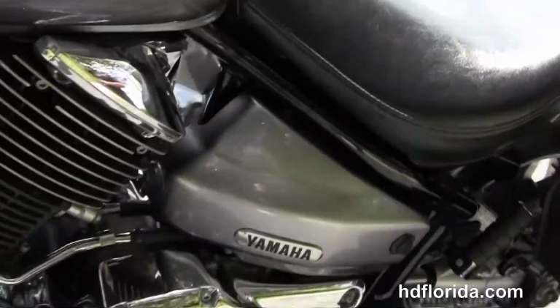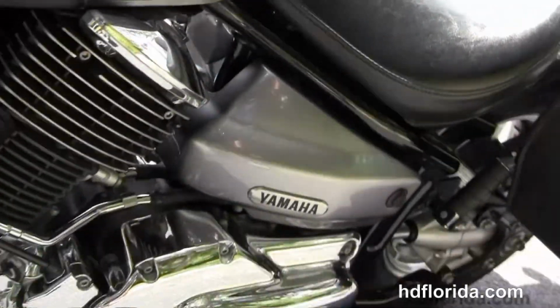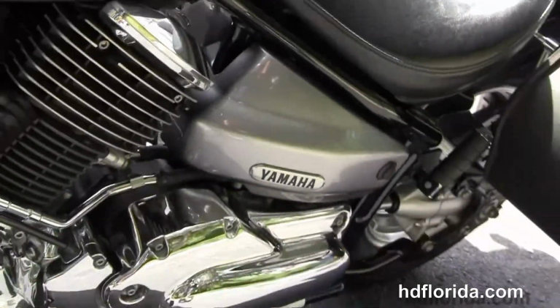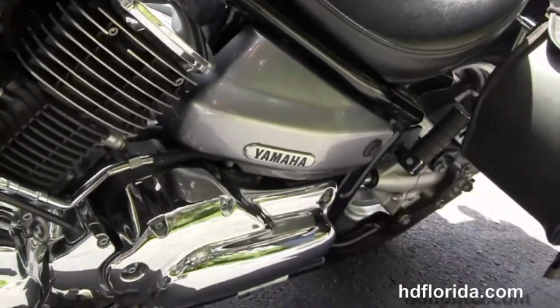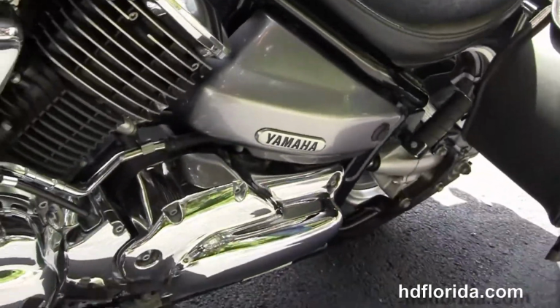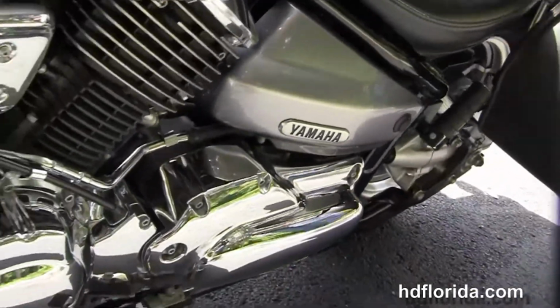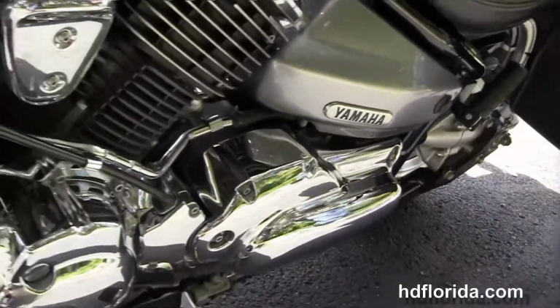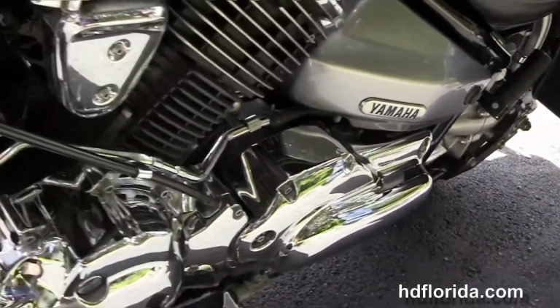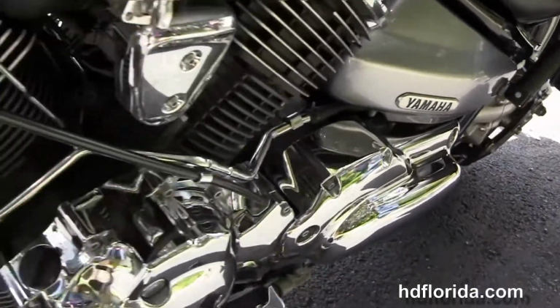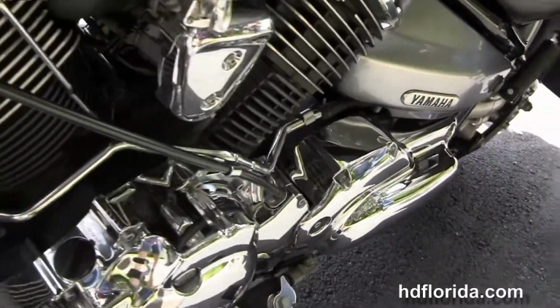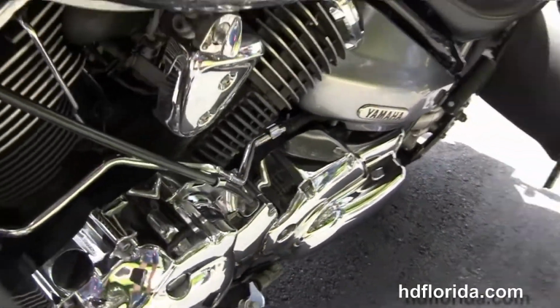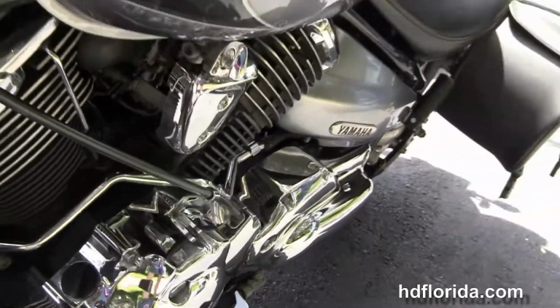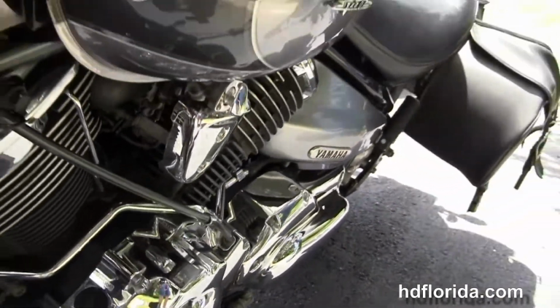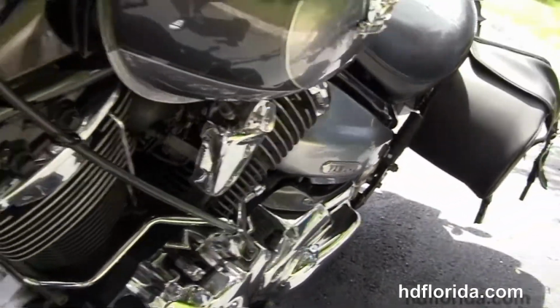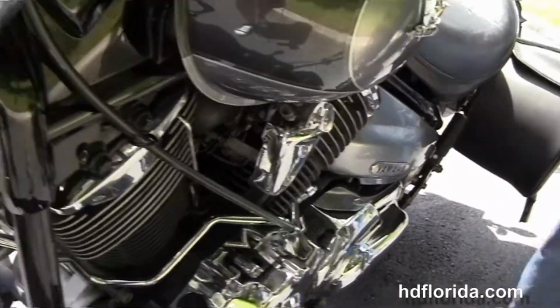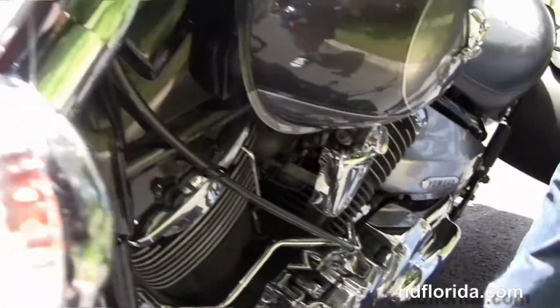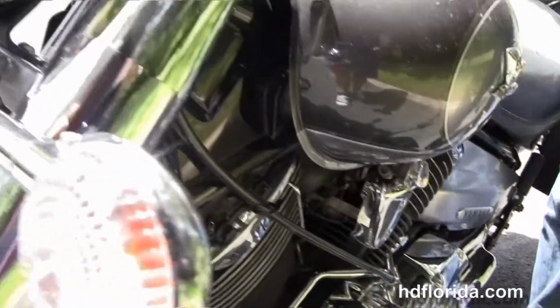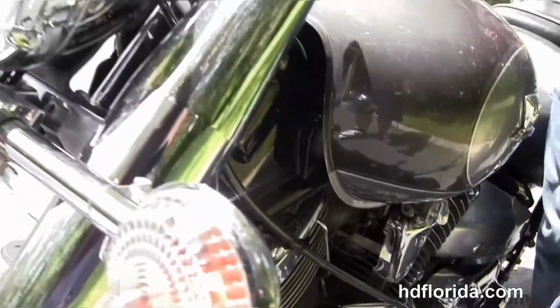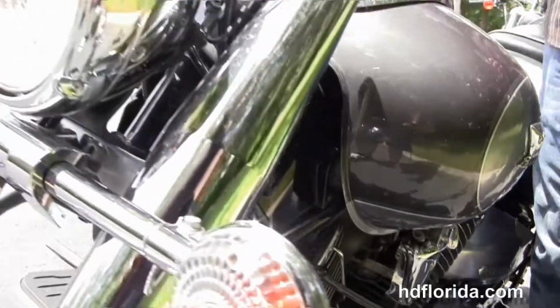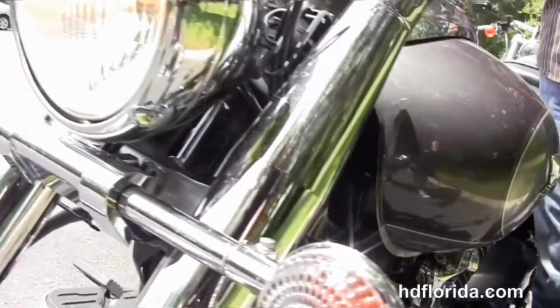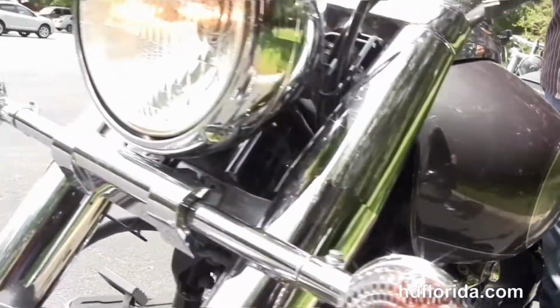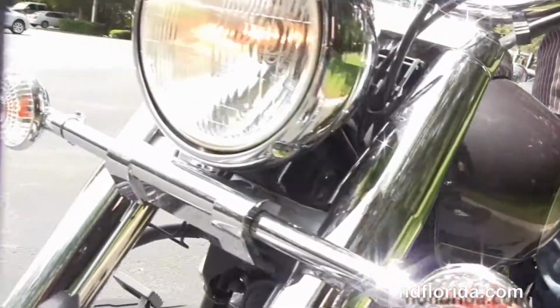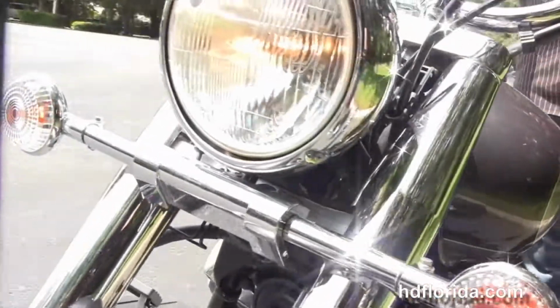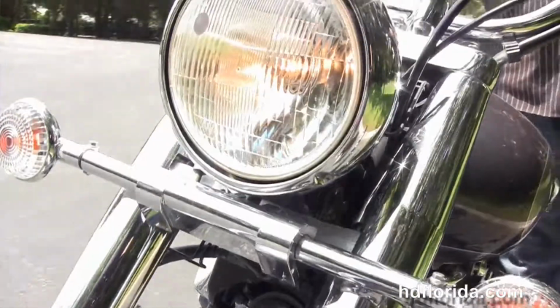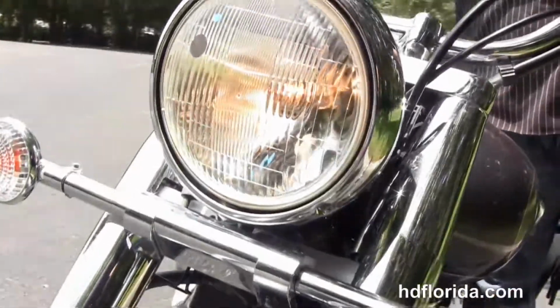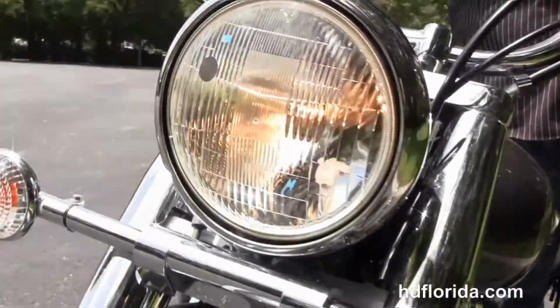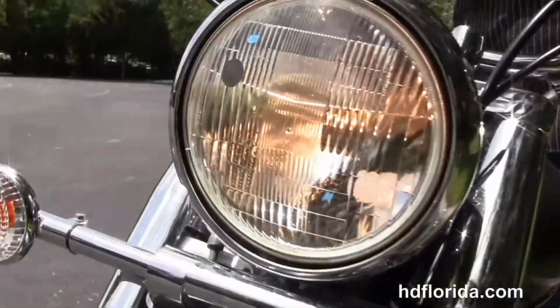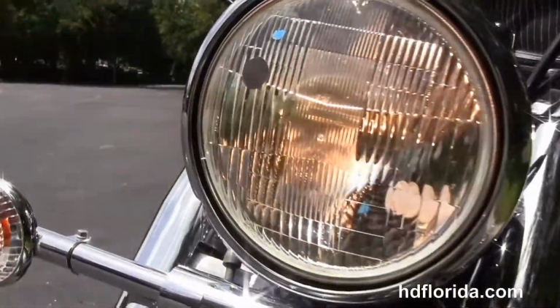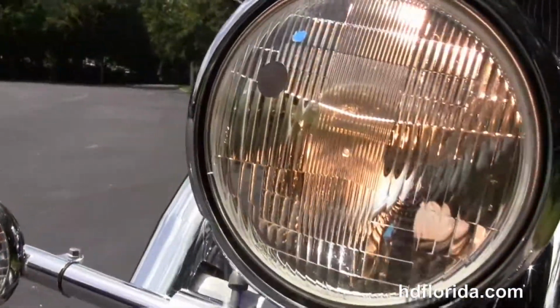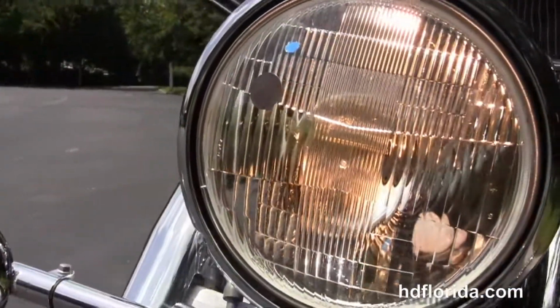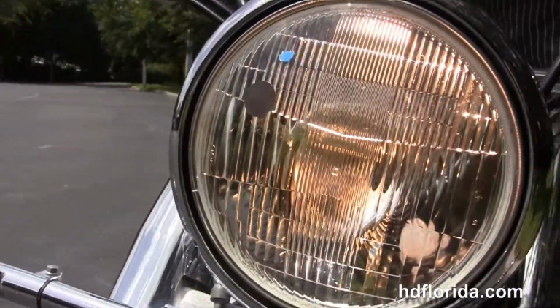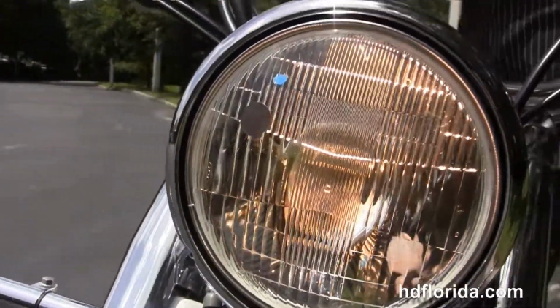This bike is in a silver and gray two-tone, great condition, and let's give it a quick listen.